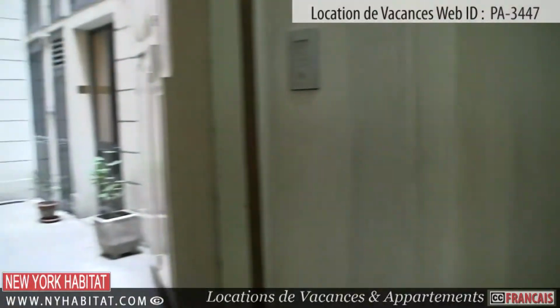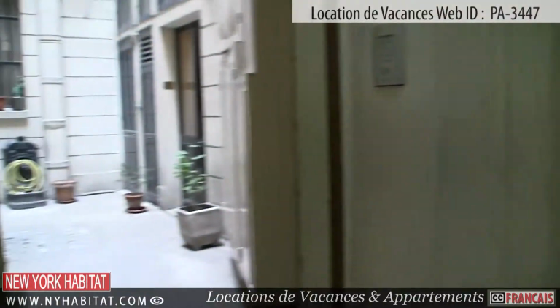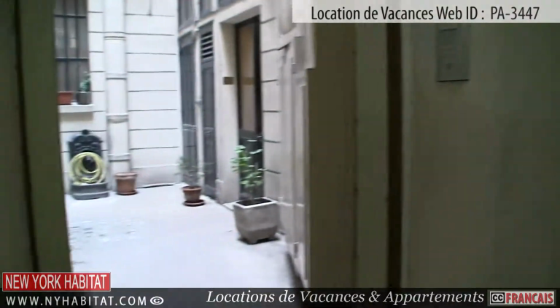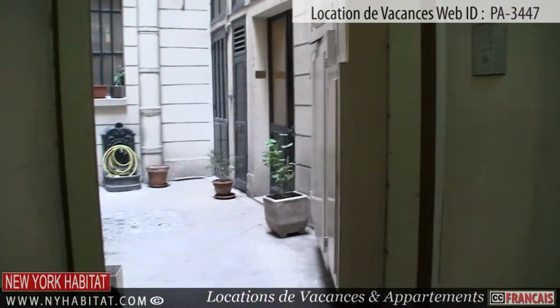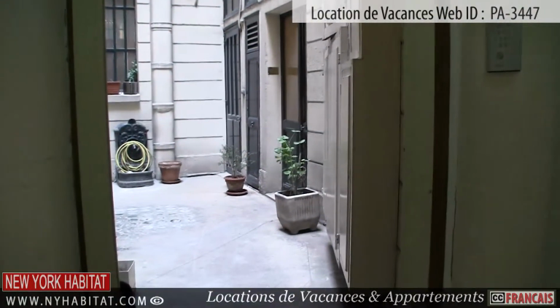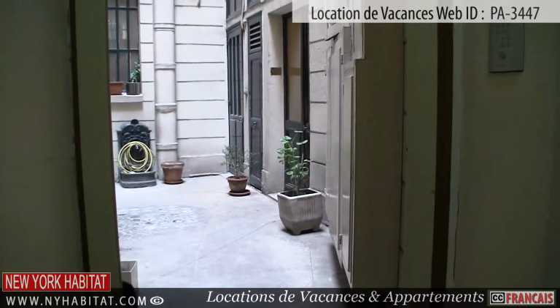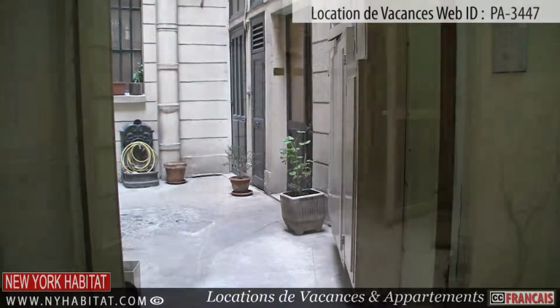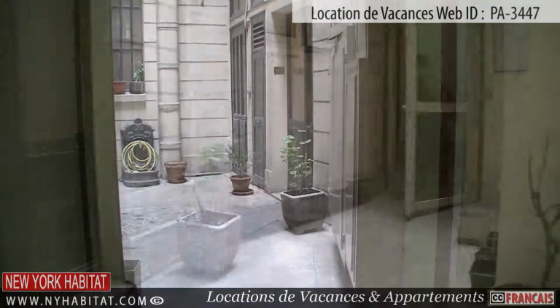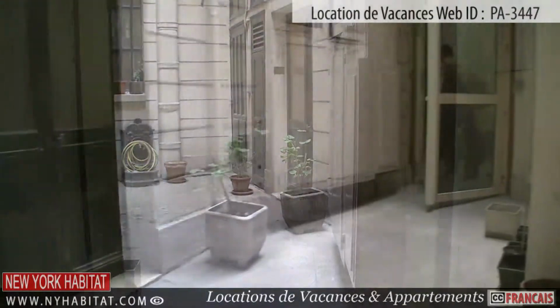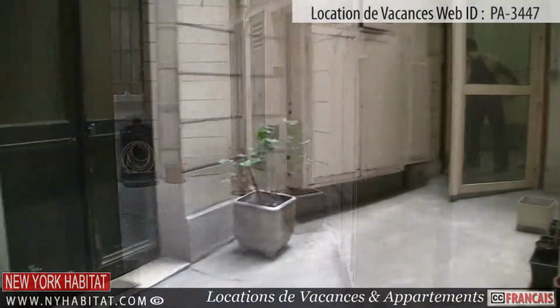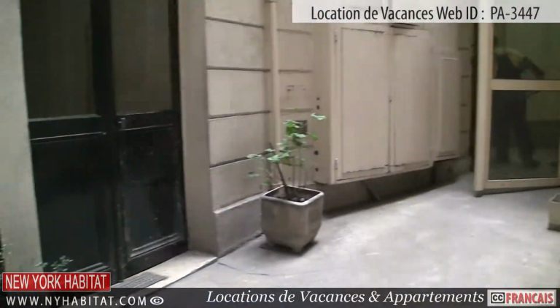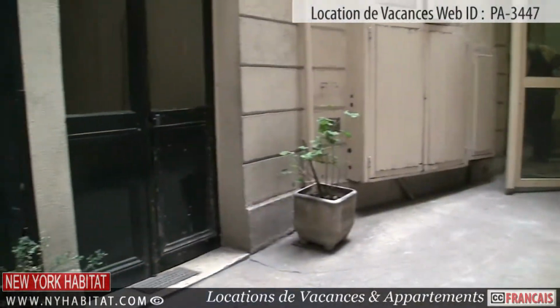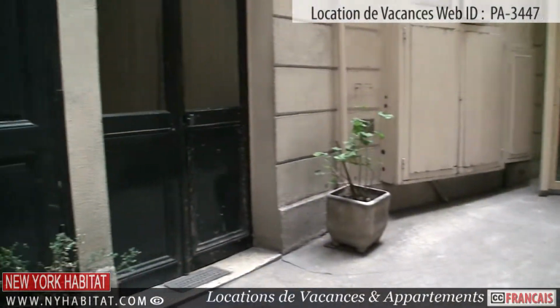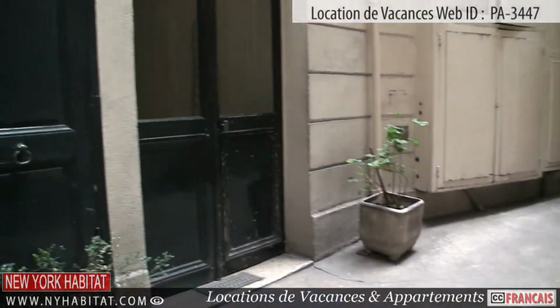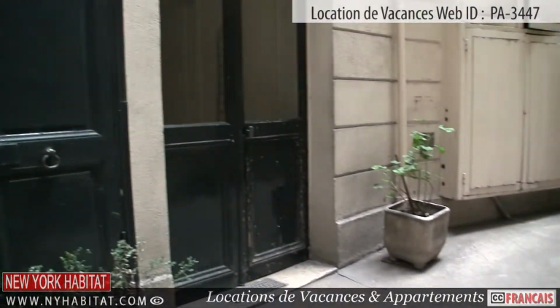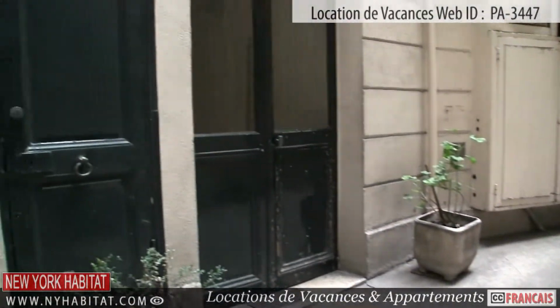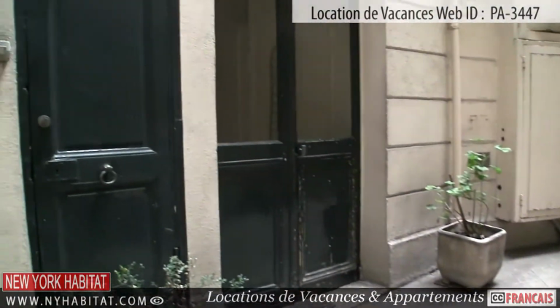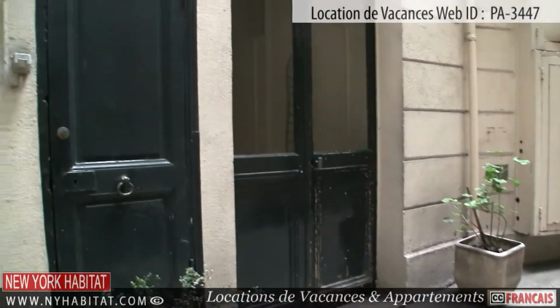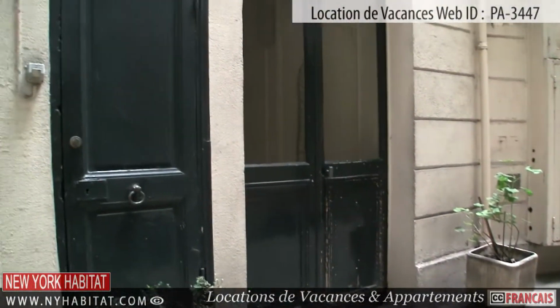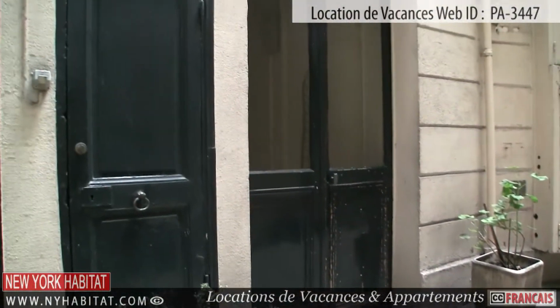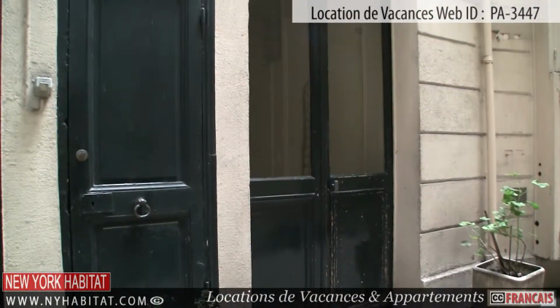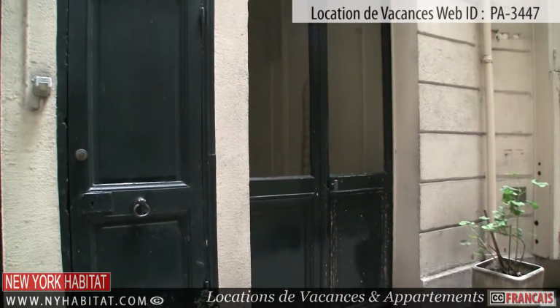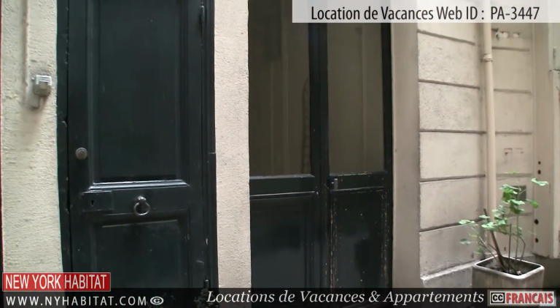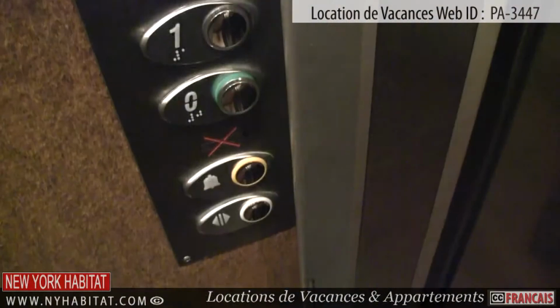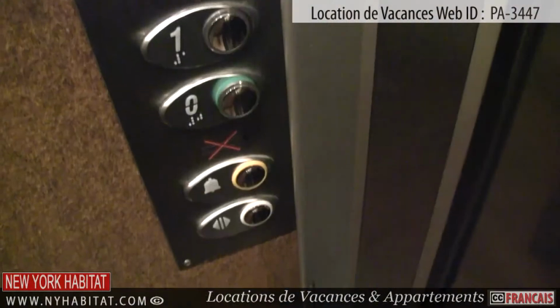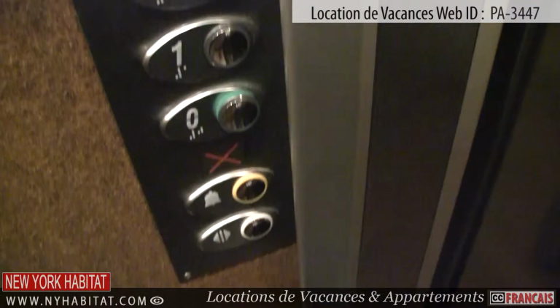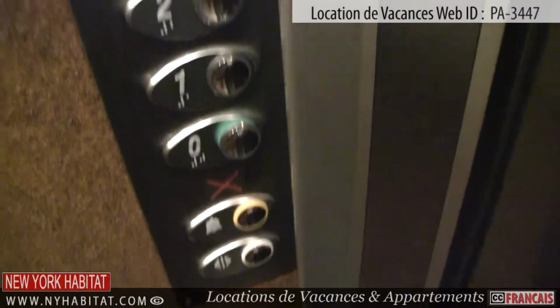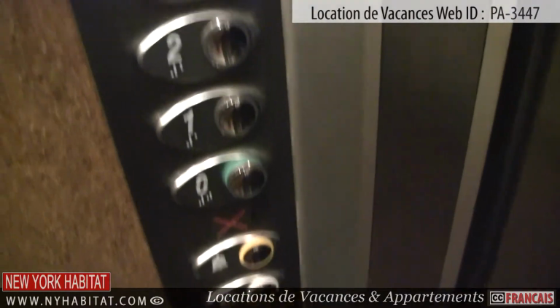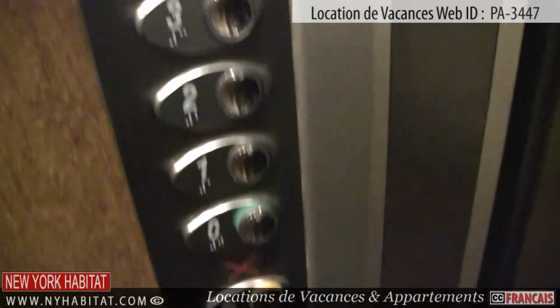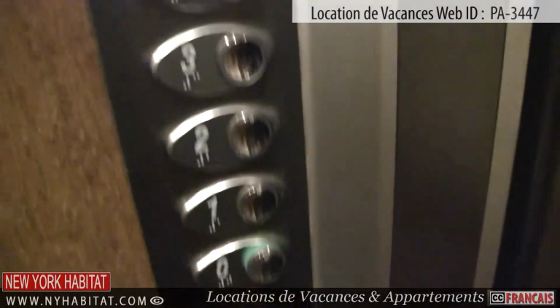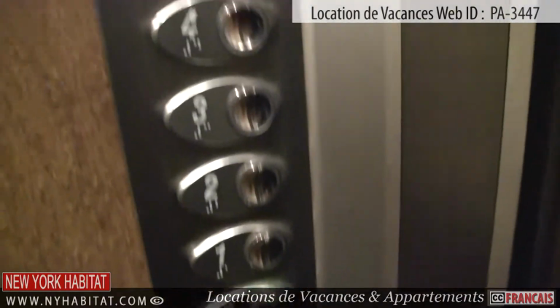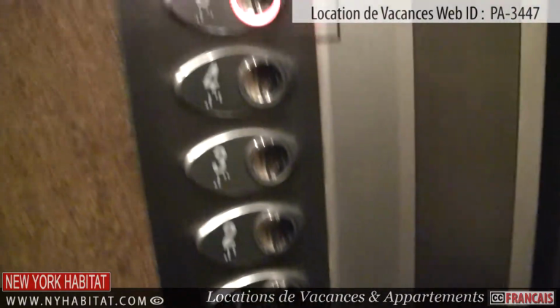Passing through a small courtyard, this apartment is located on the 5th floor — 6th floor US — of an elevator building.